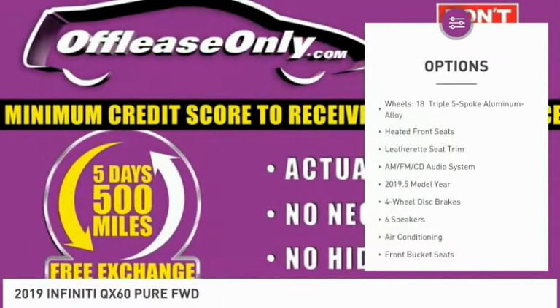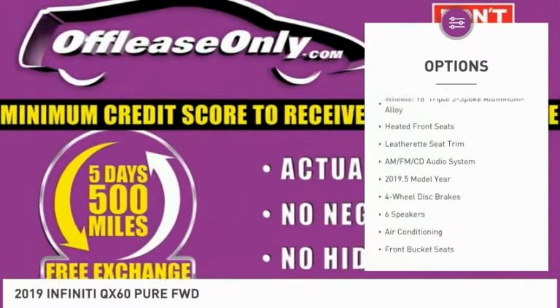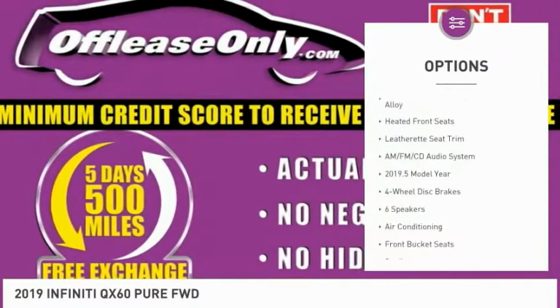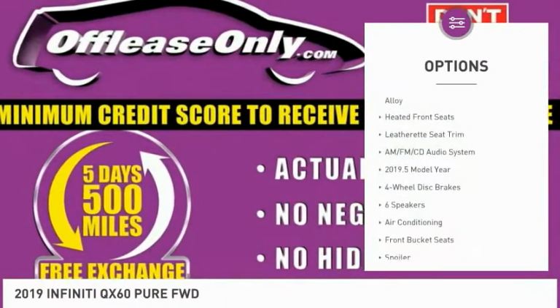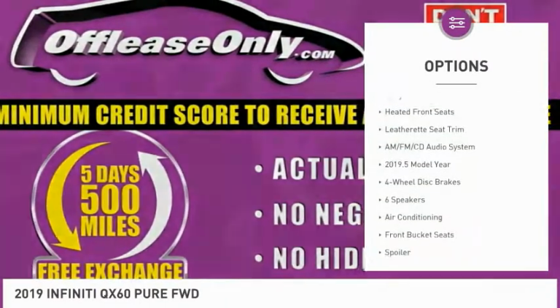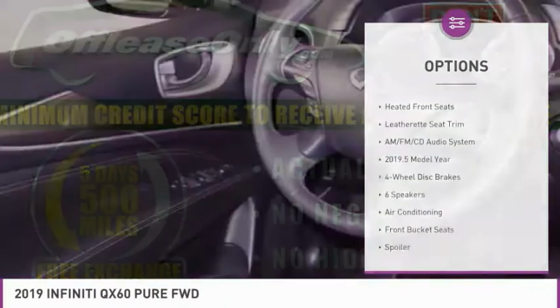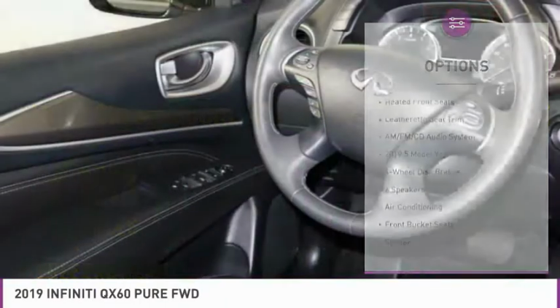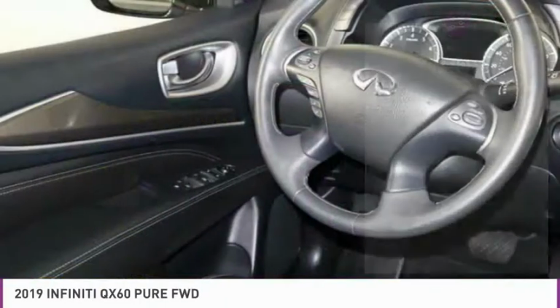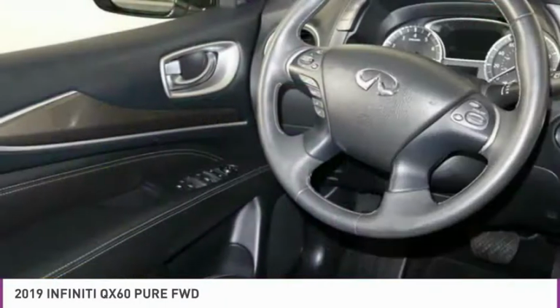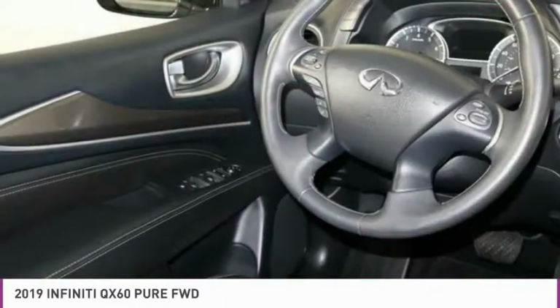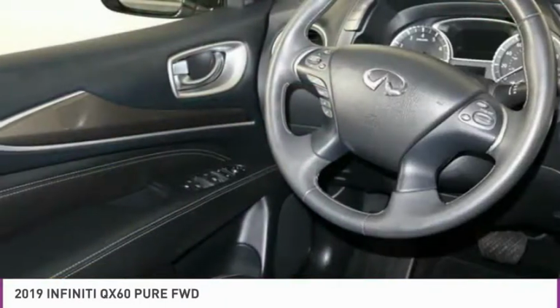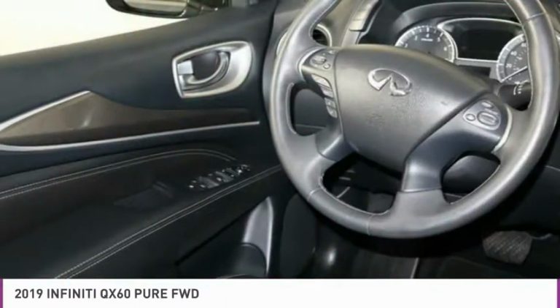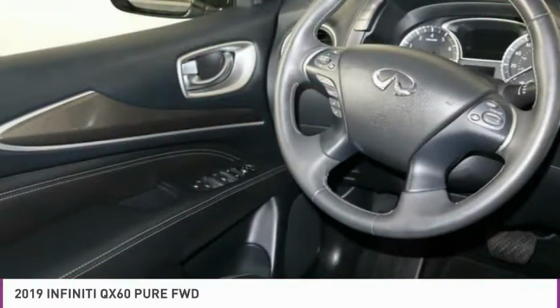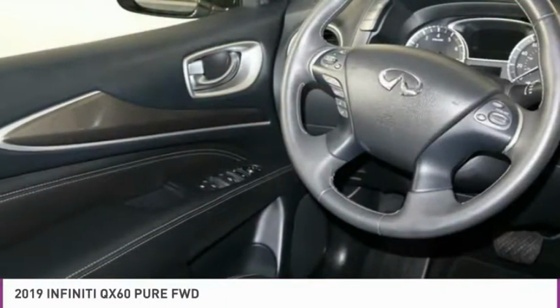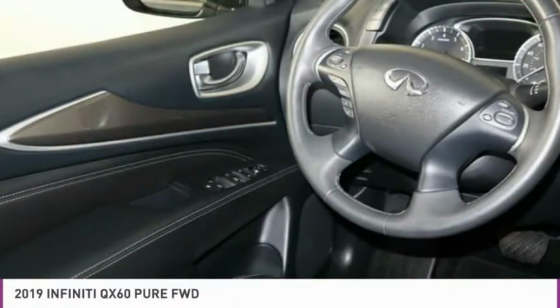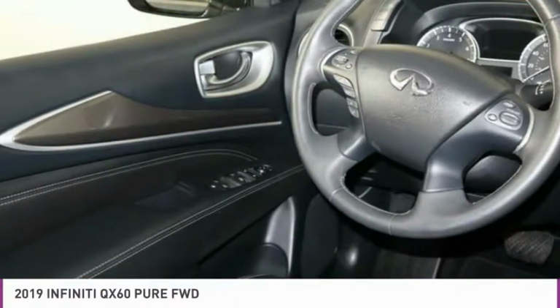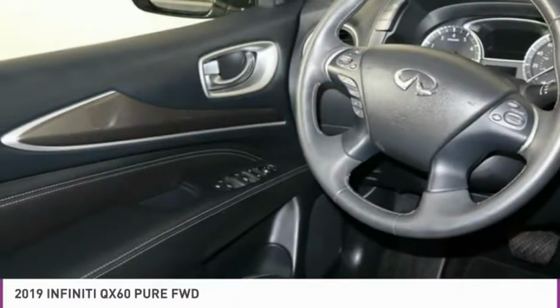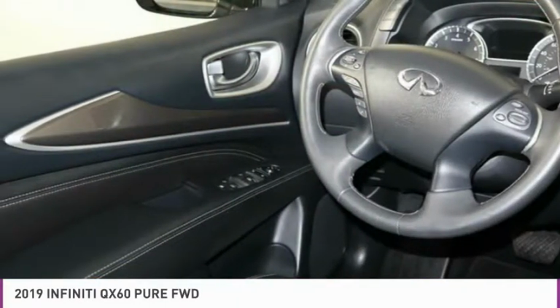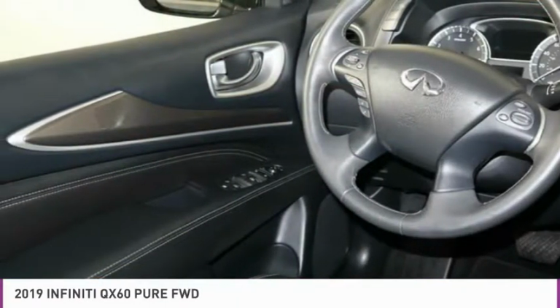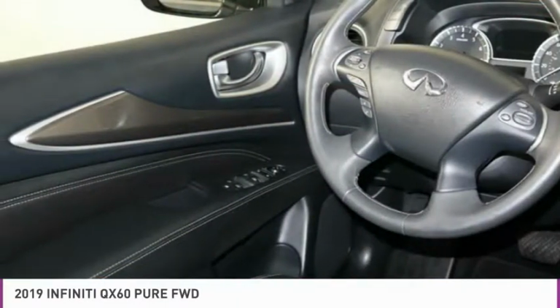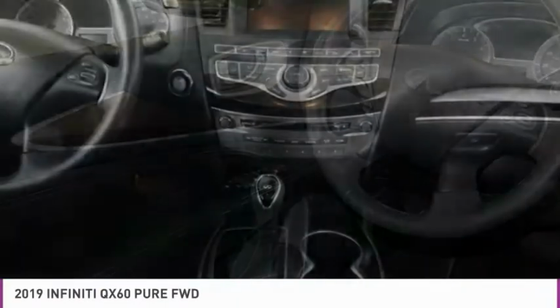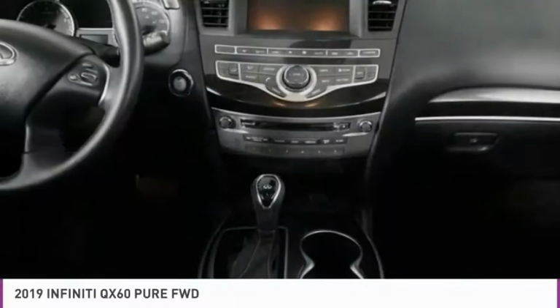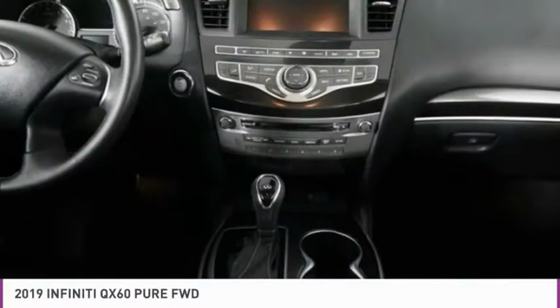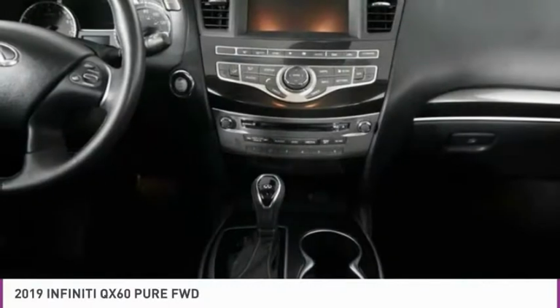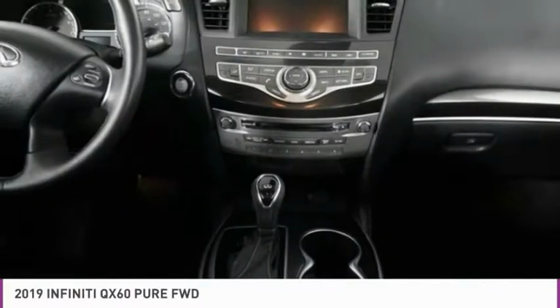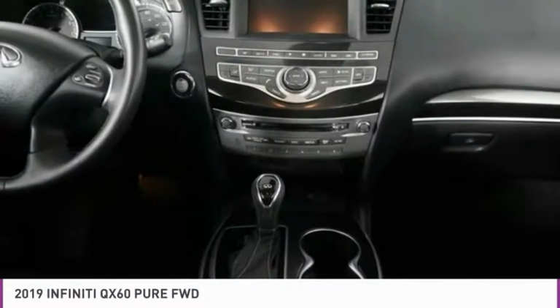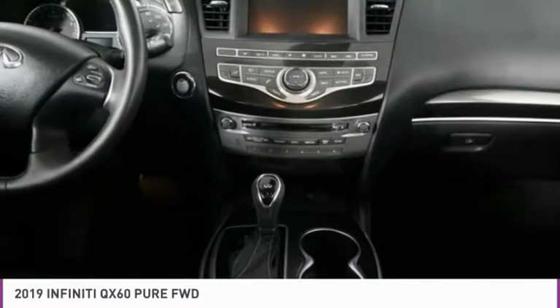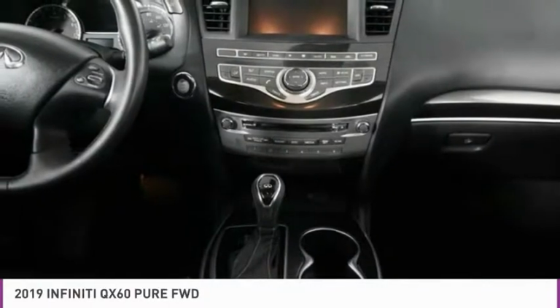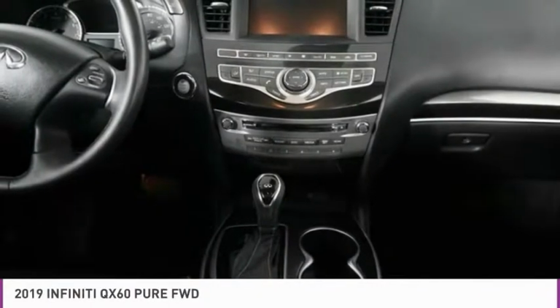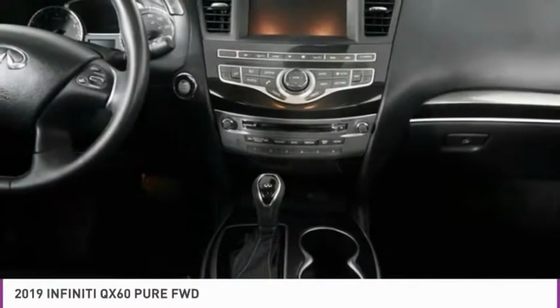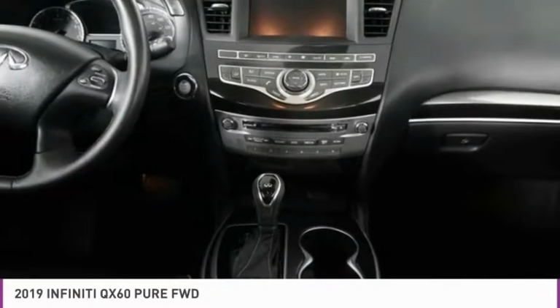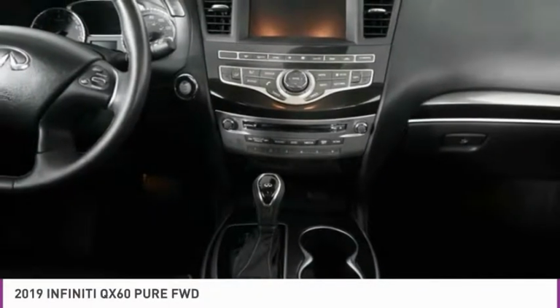Low tire pressure warning, tachometer, overhead console, panic alarm. Come take a test drive today.